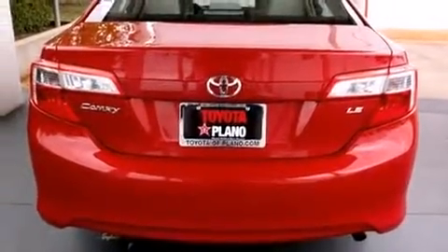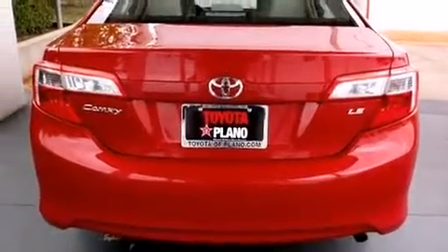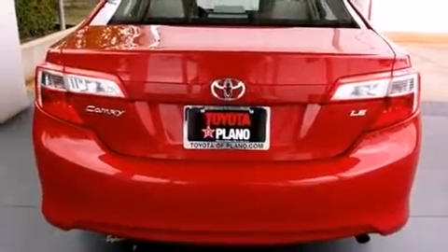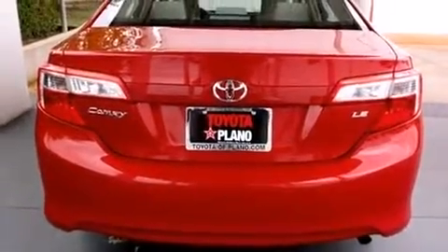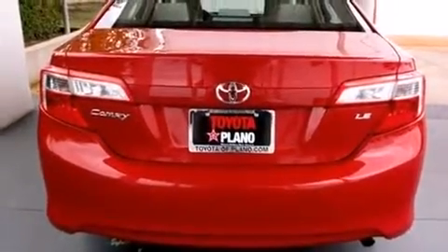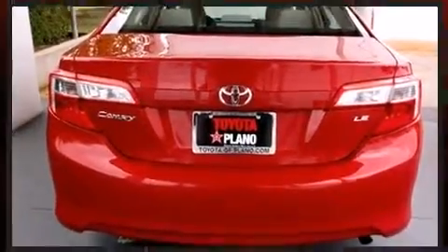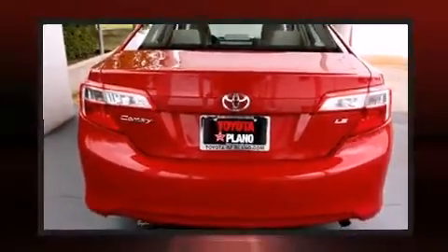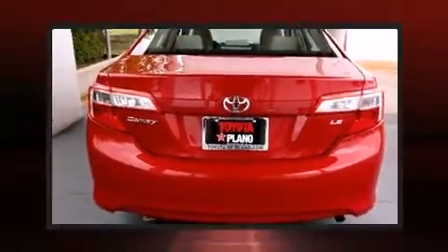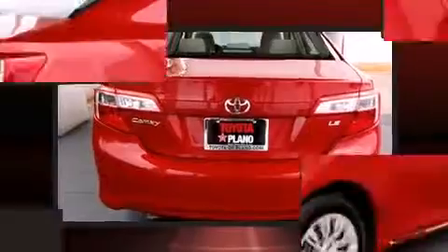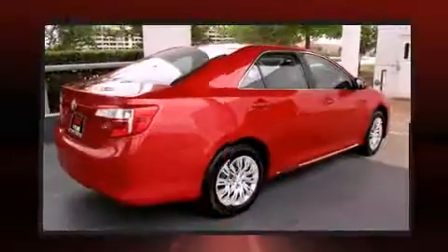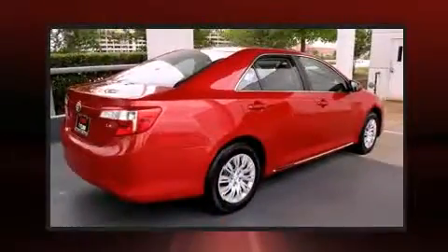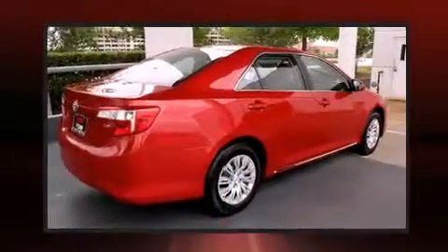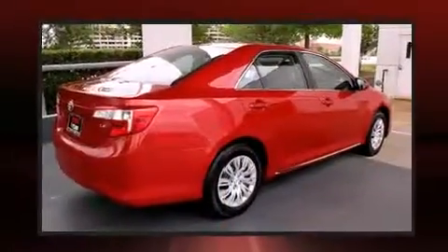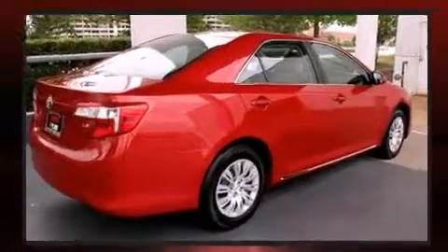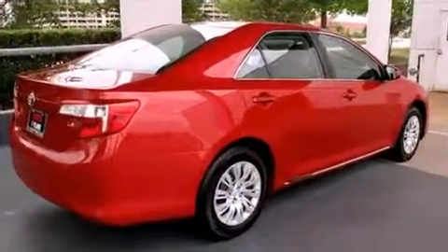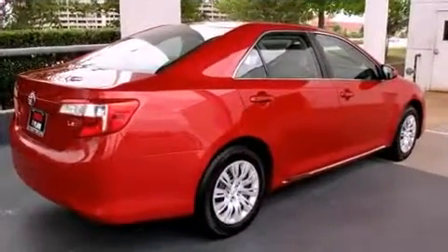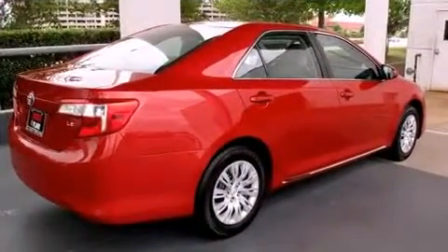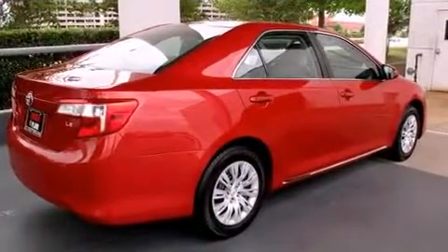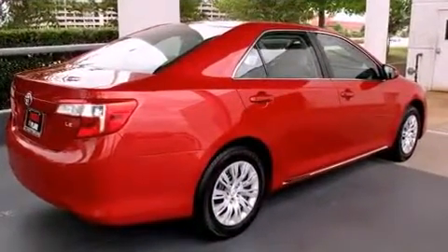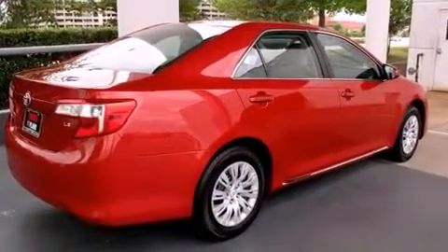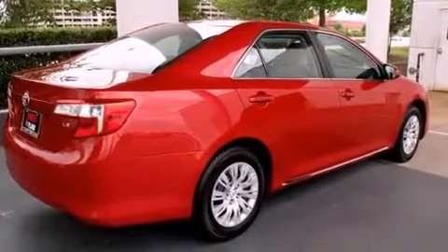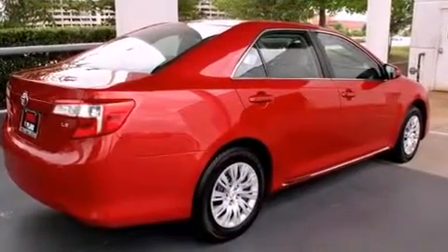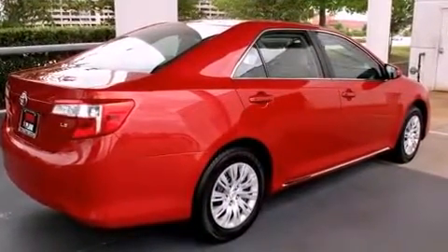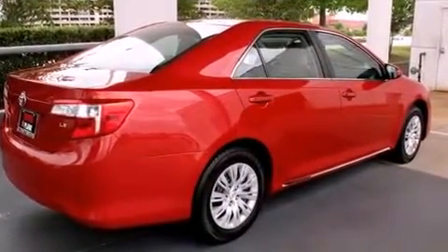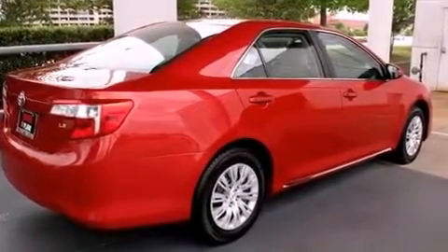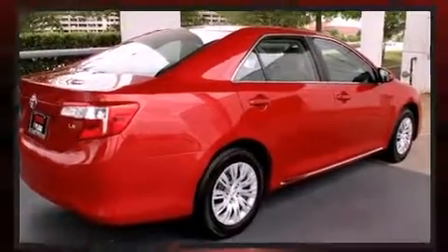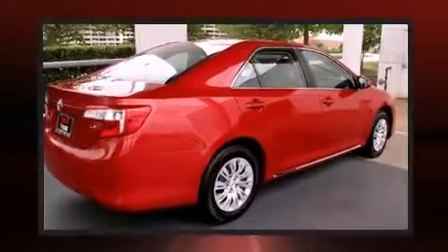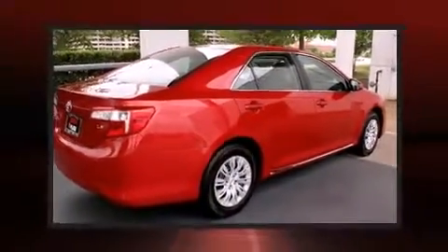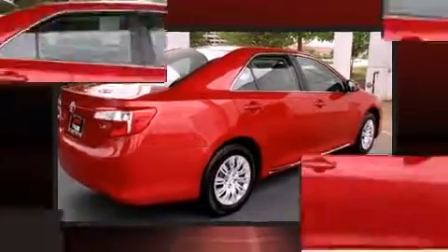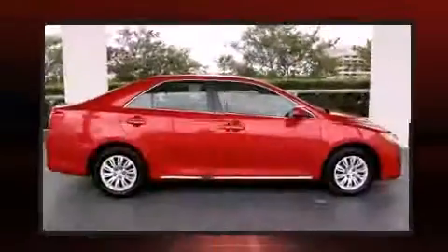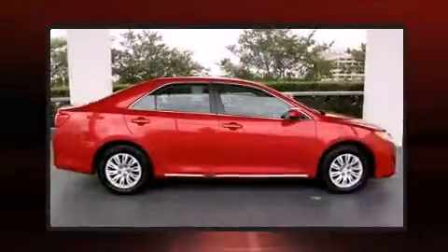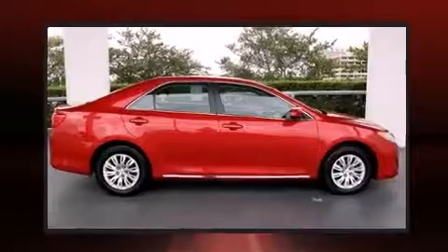Top features include air conditioning, one-touch window functionality, front bucket seats, and a split-folding rear seat.